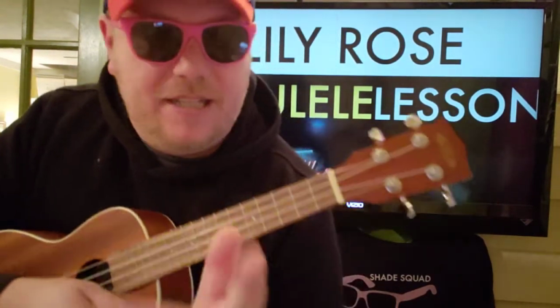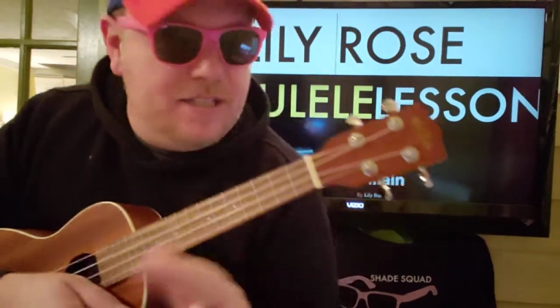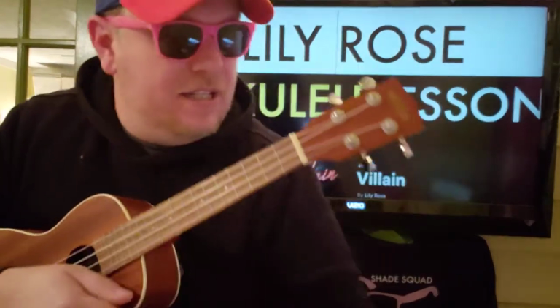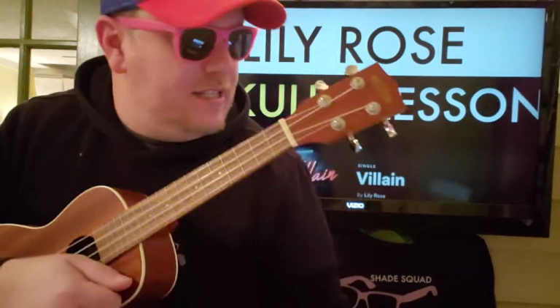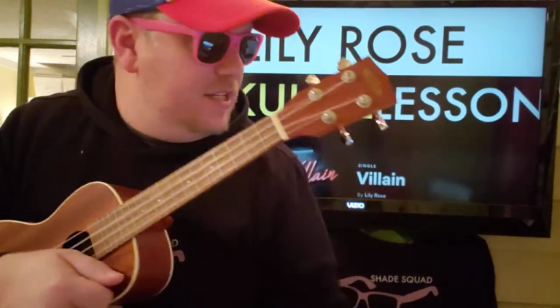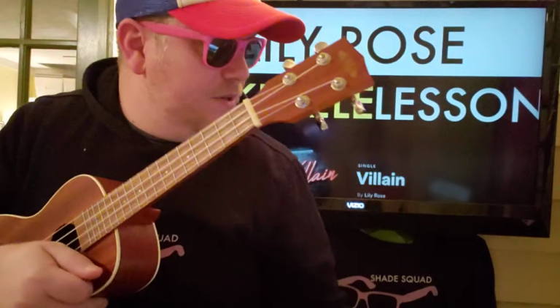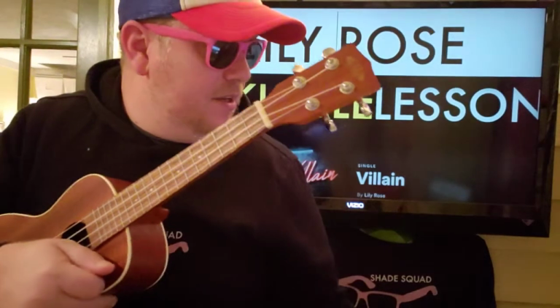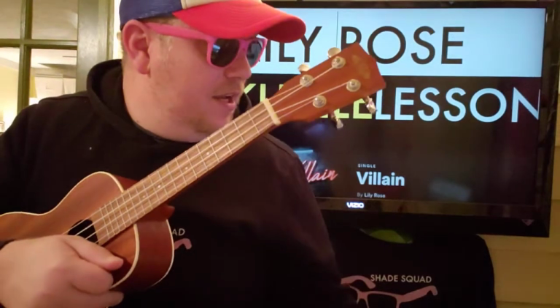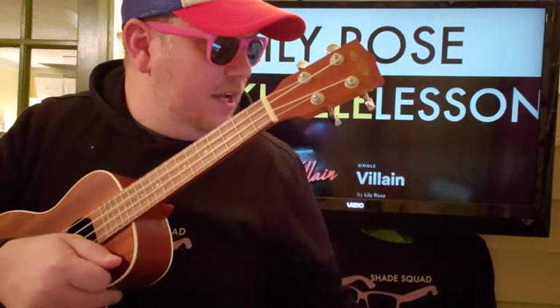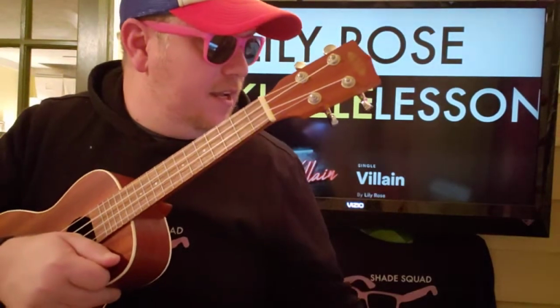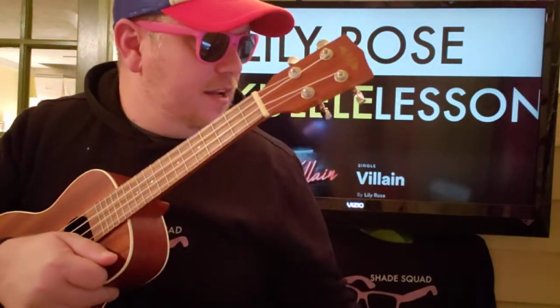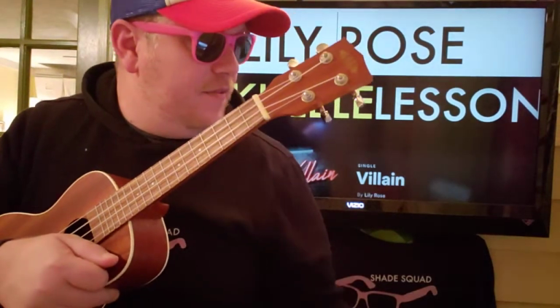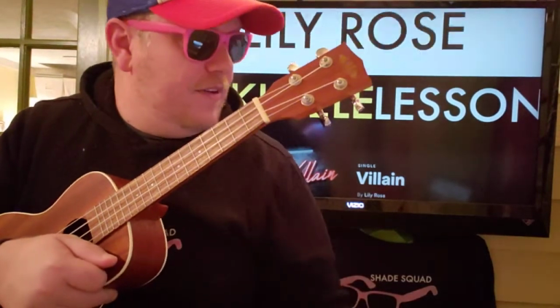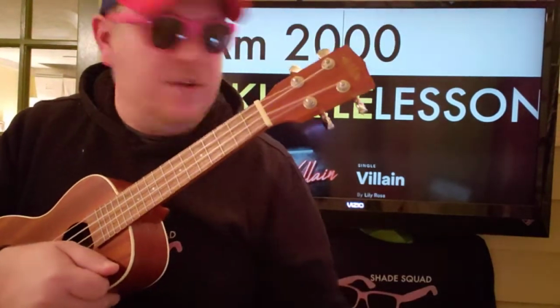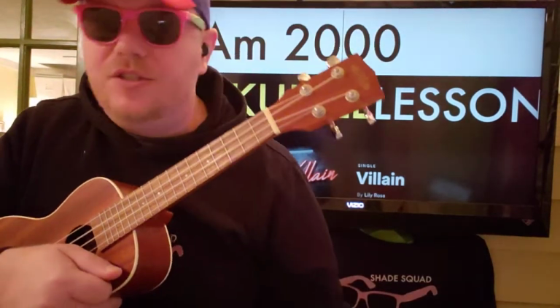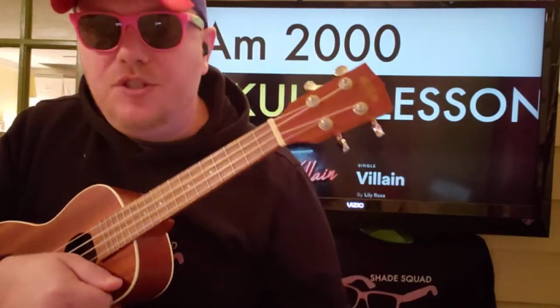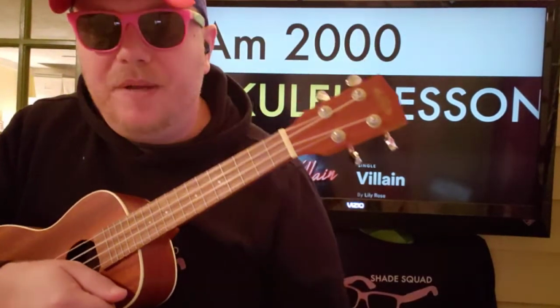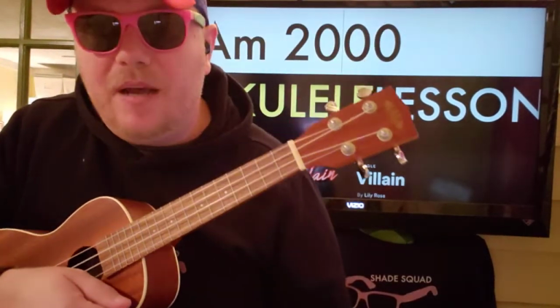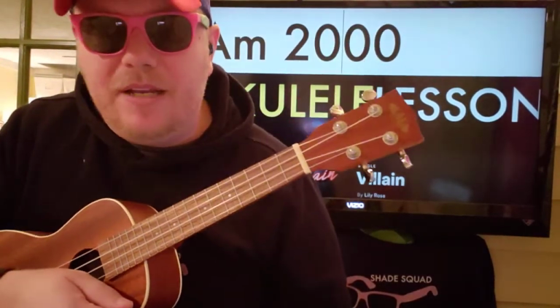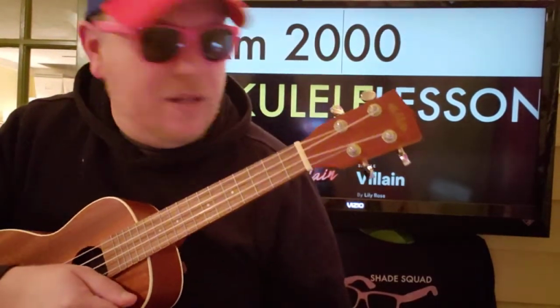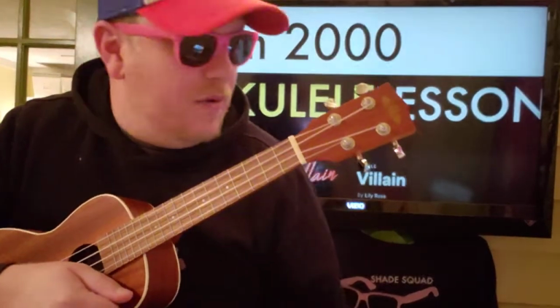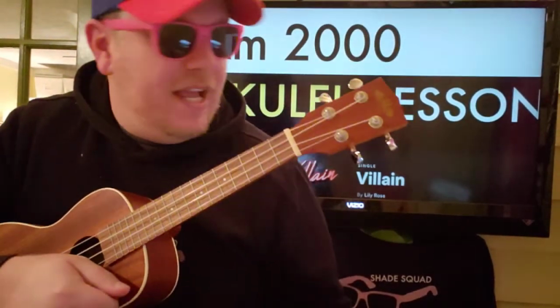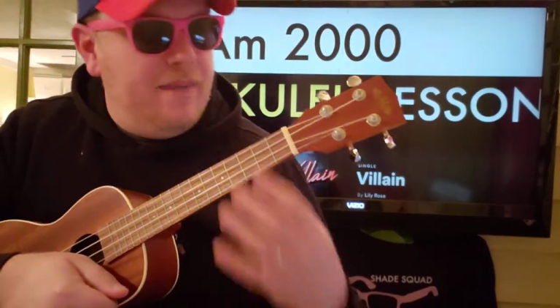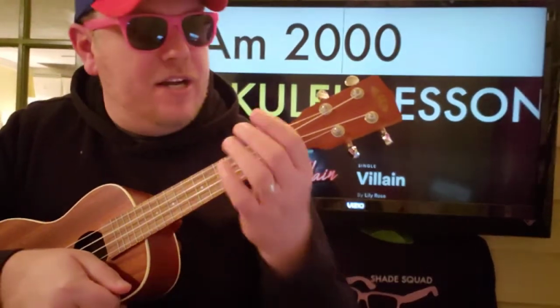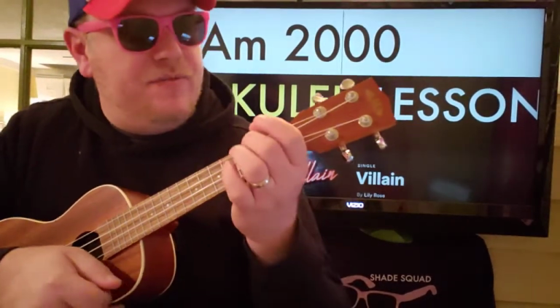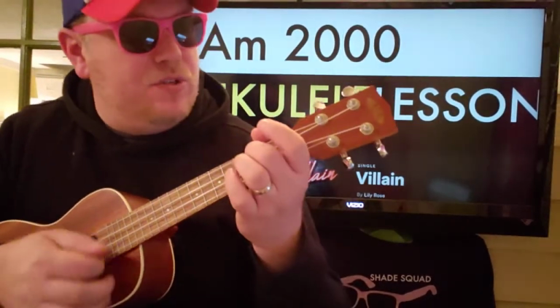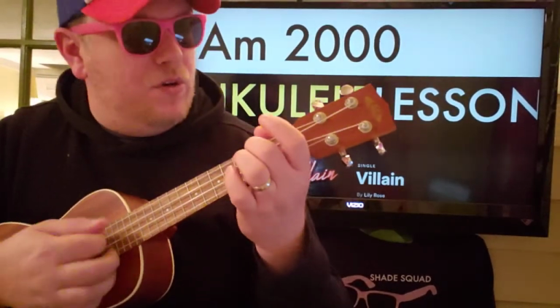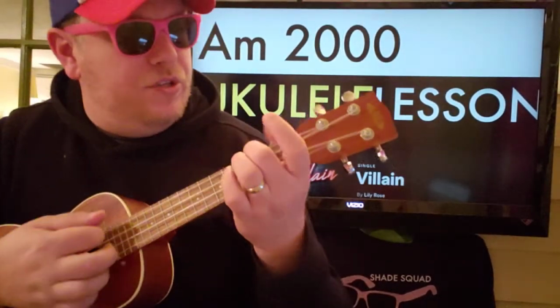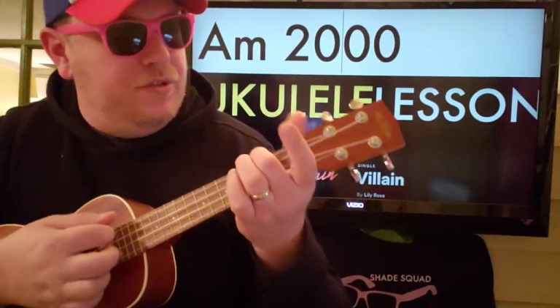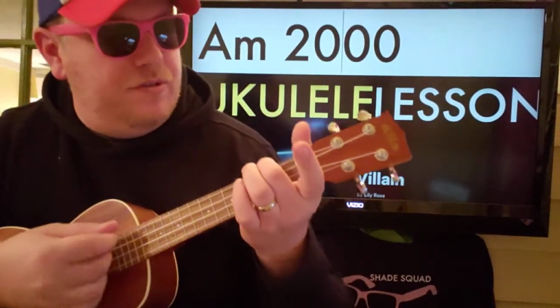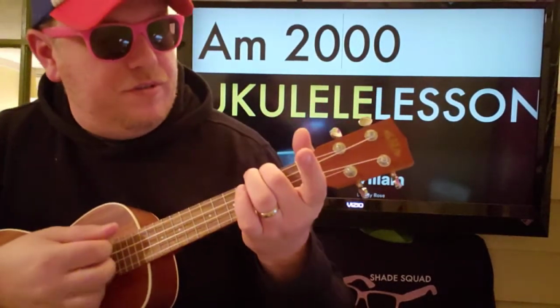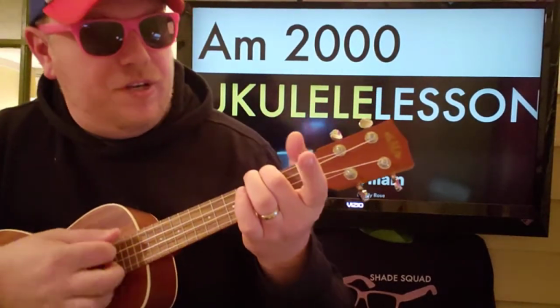Let's get into it, and if you have any questions just shoot me a comment down below. A minor is your first chord: 2-0-0-0.